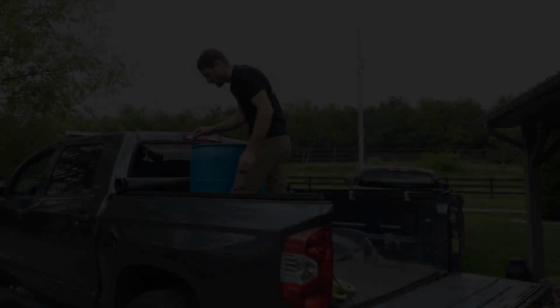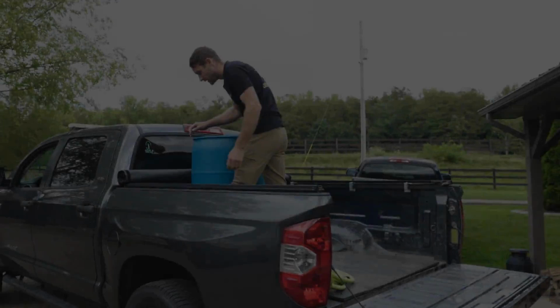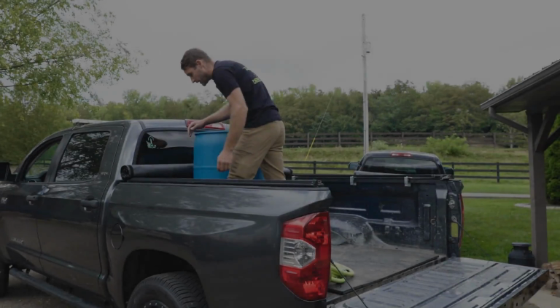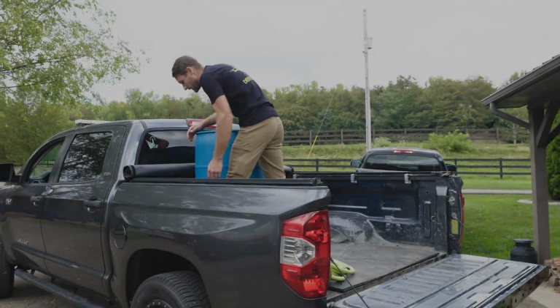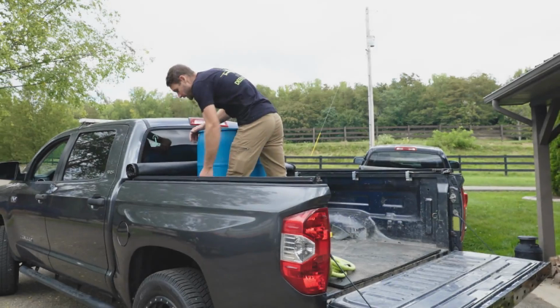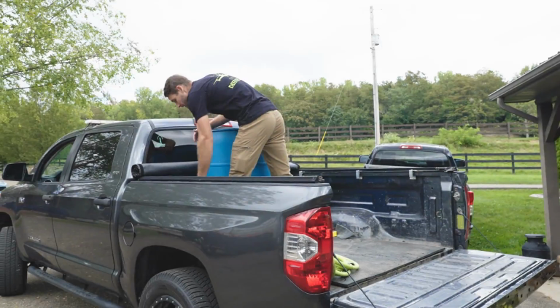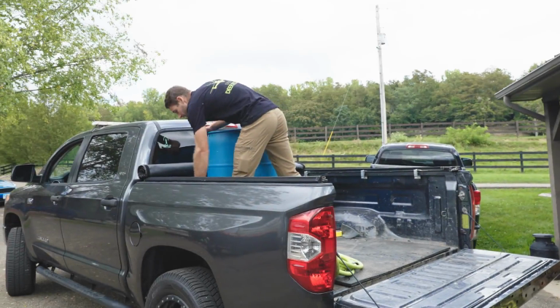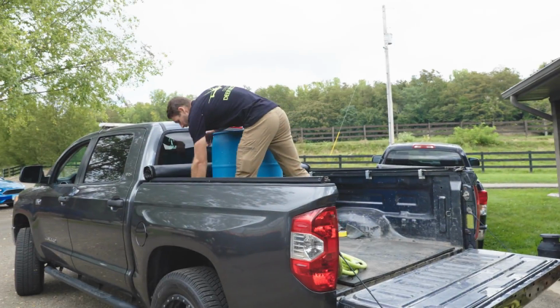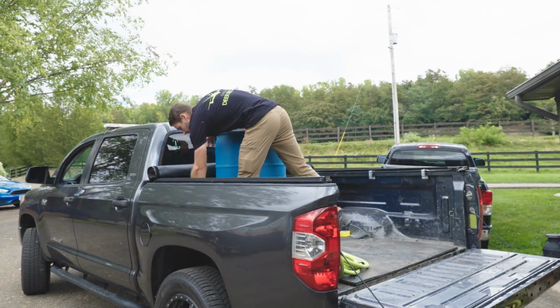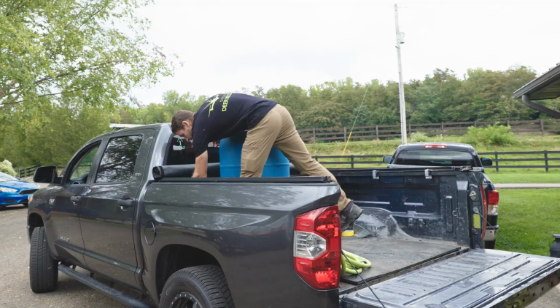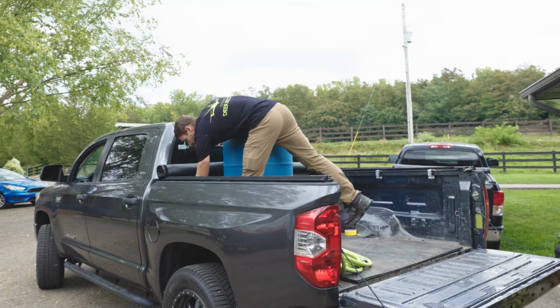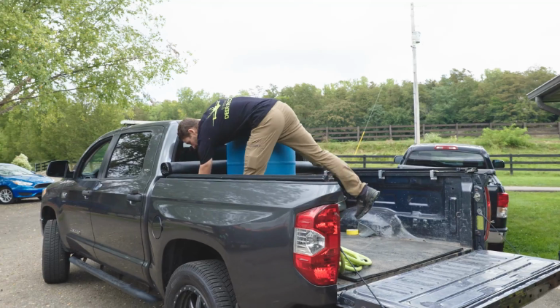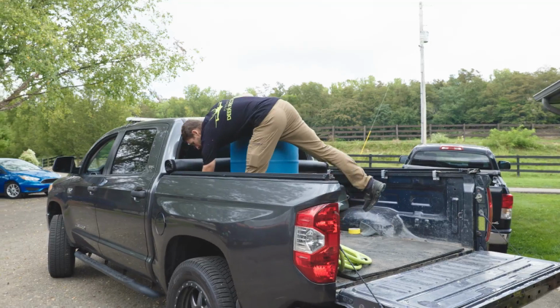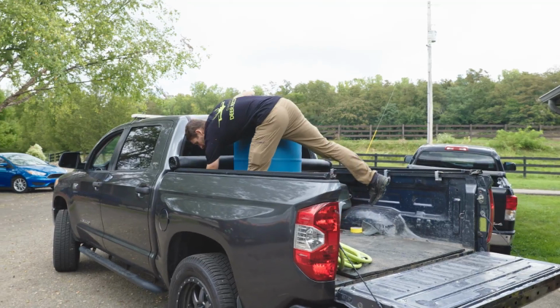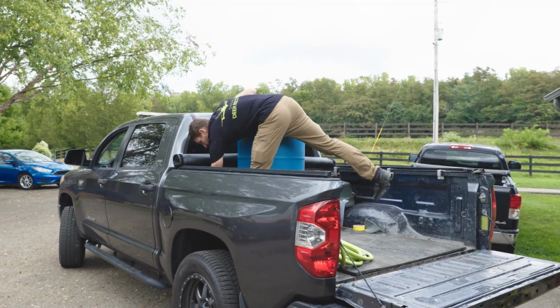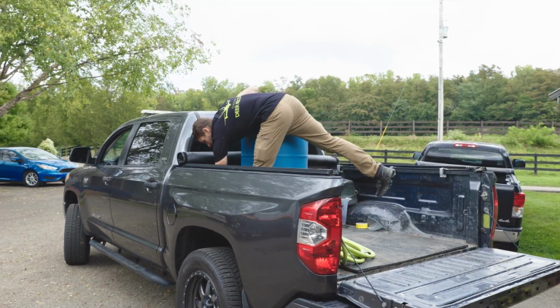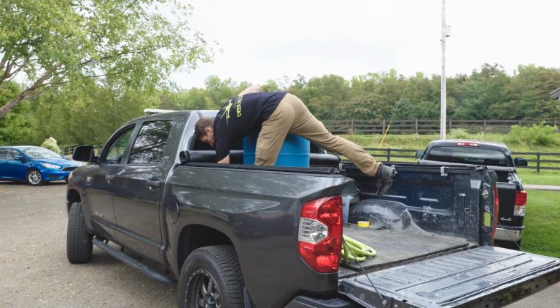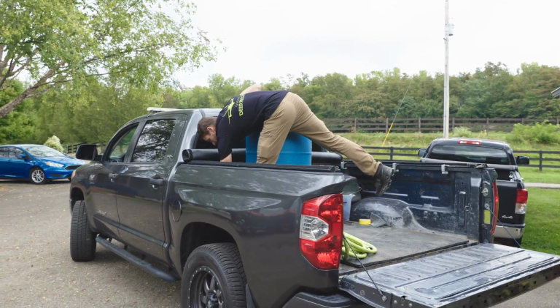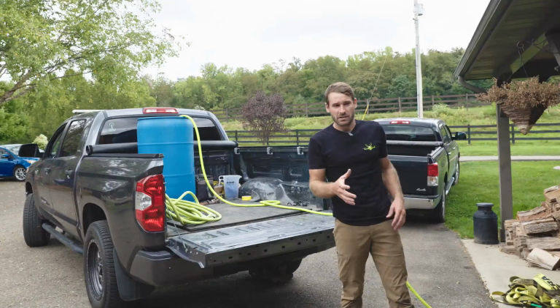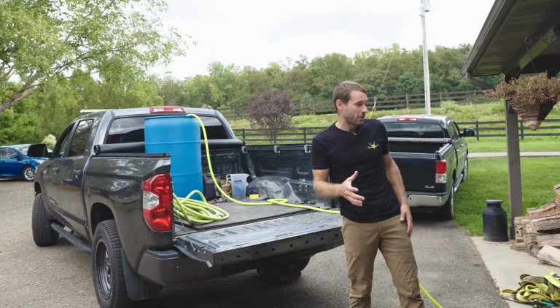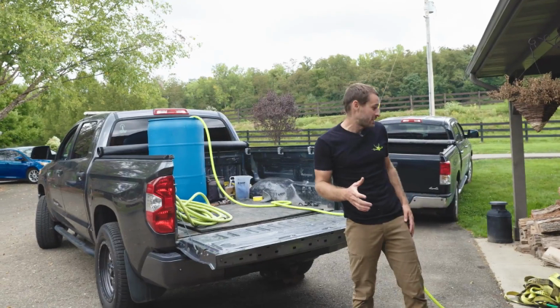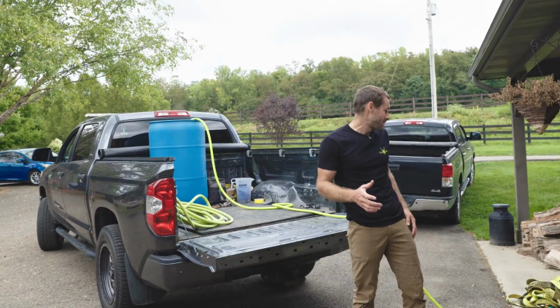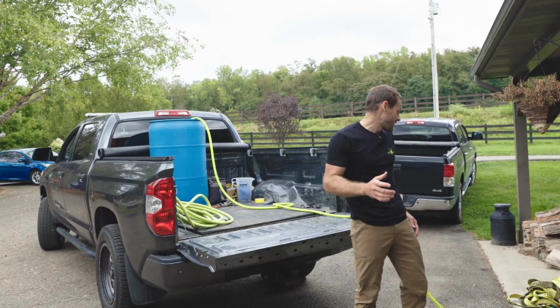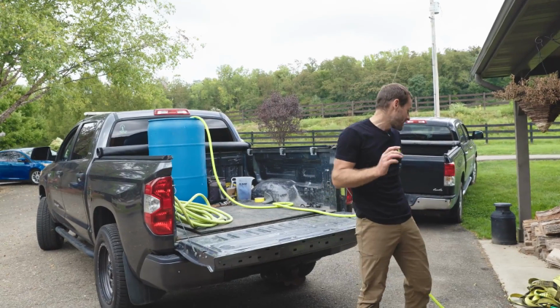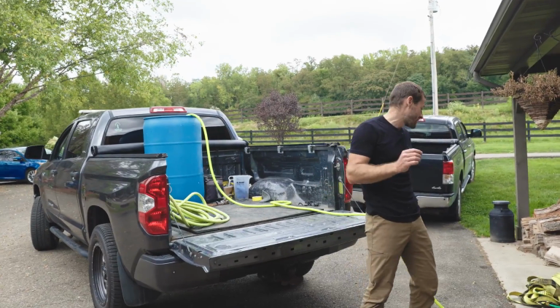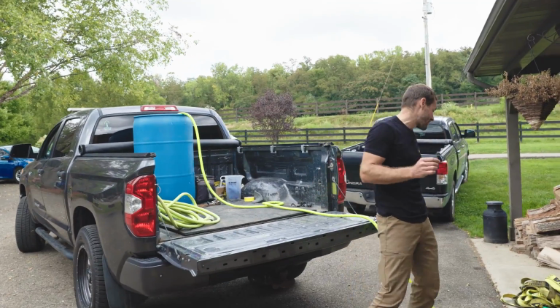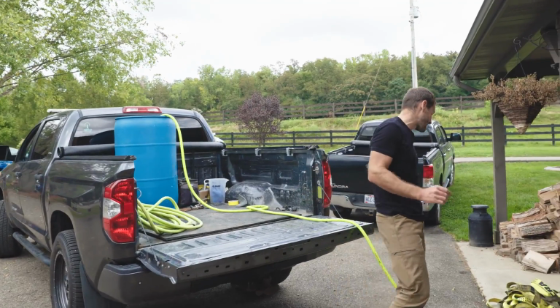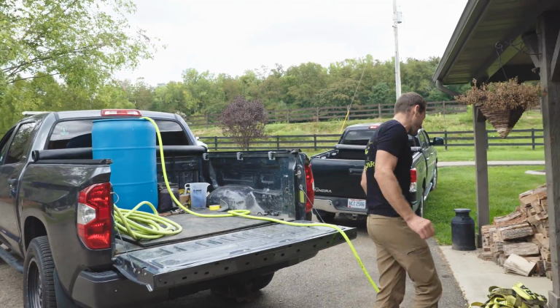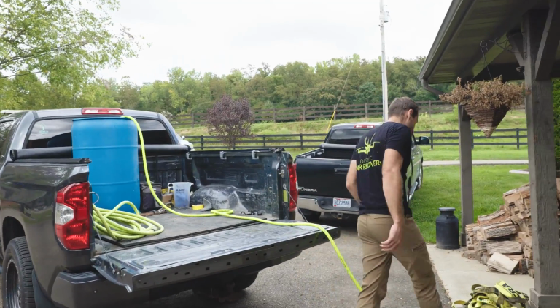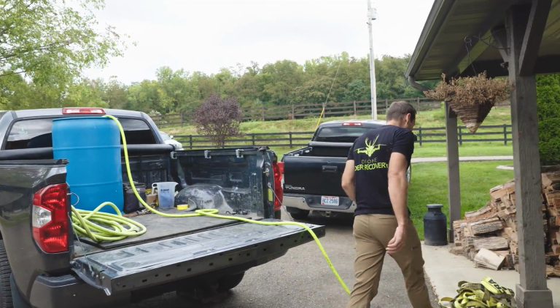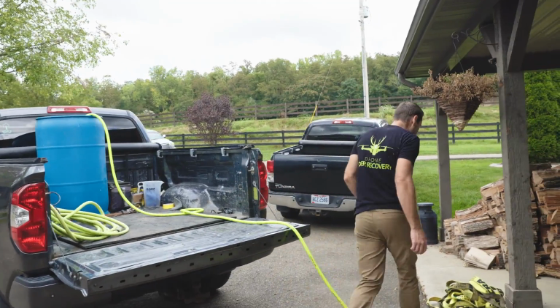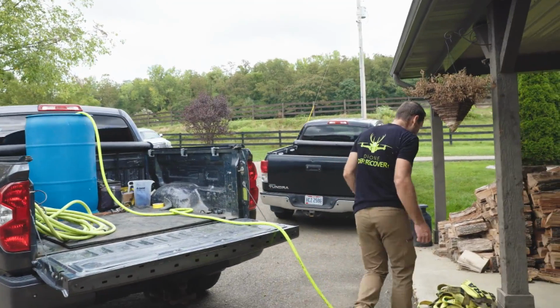How's it going folks? I'm Mike with Drone Deer Recovery. If this is your first time here, make sure to hit the subscribe button.